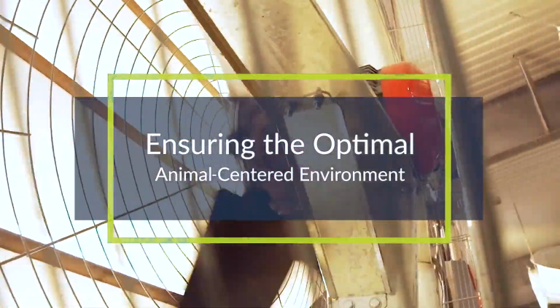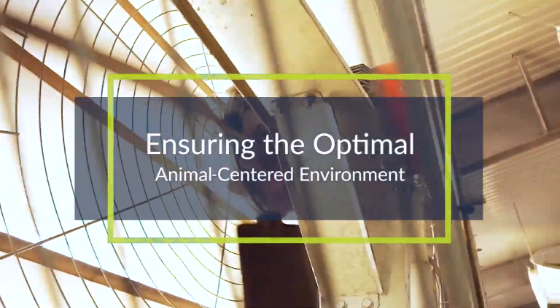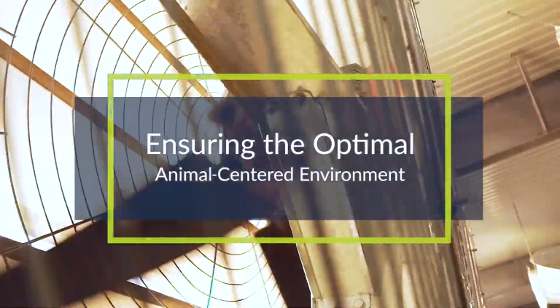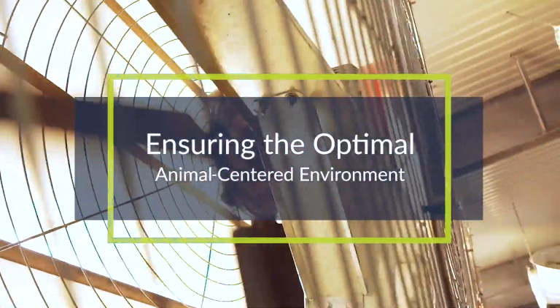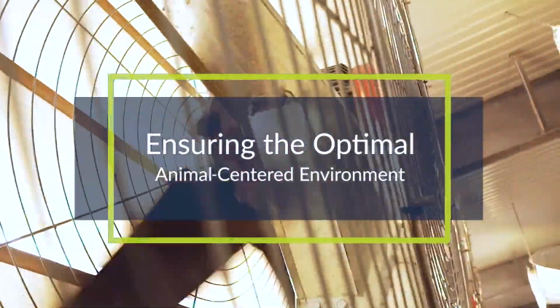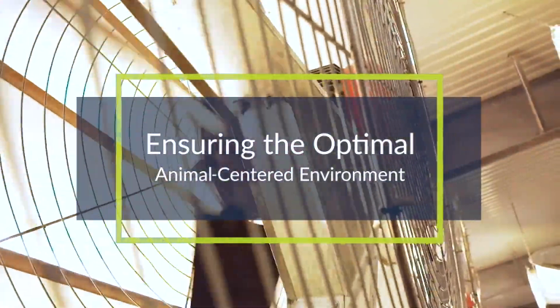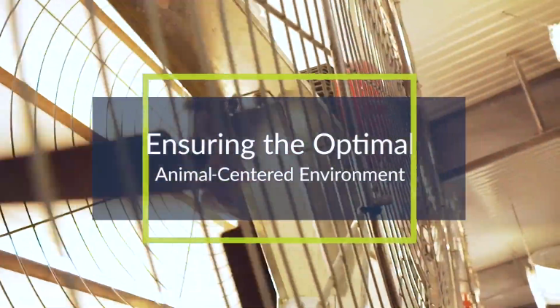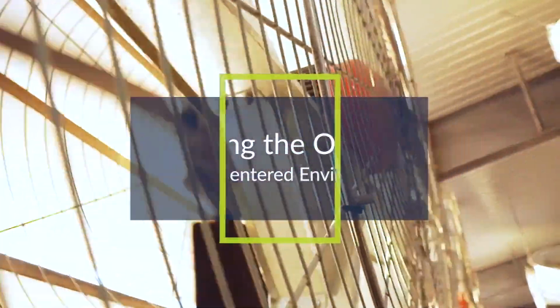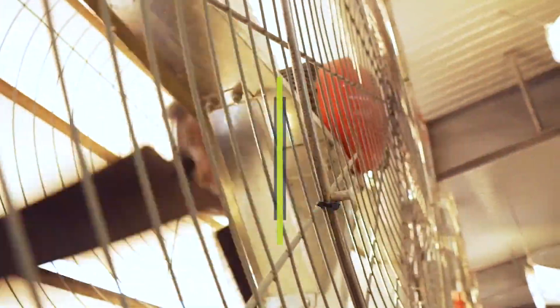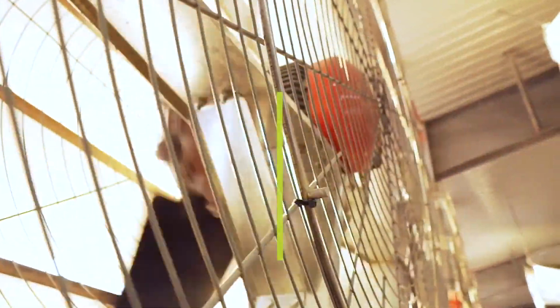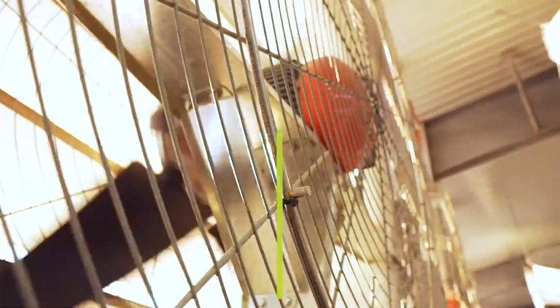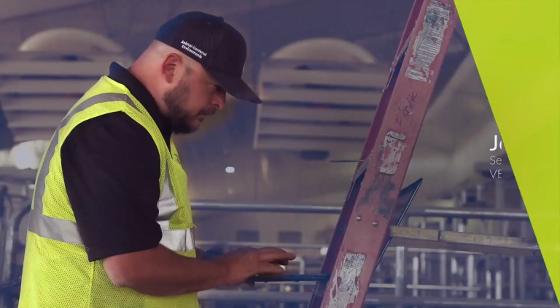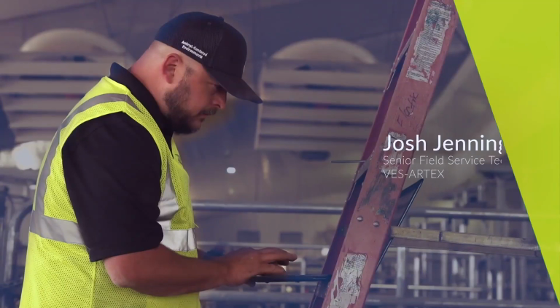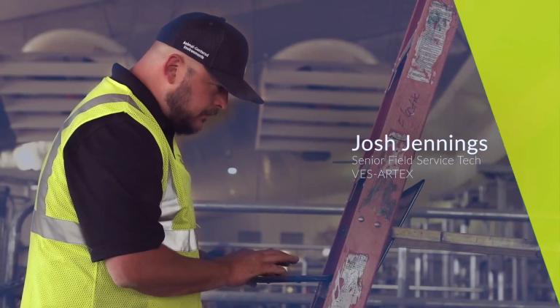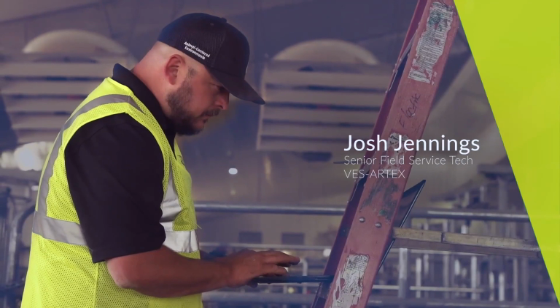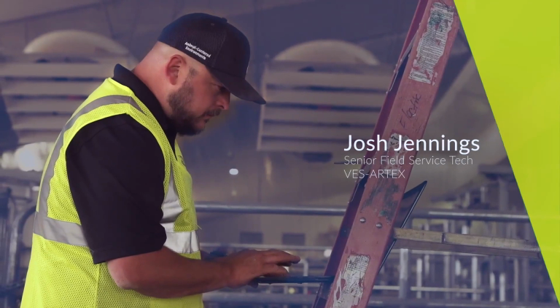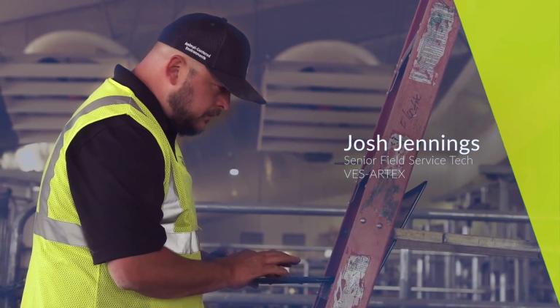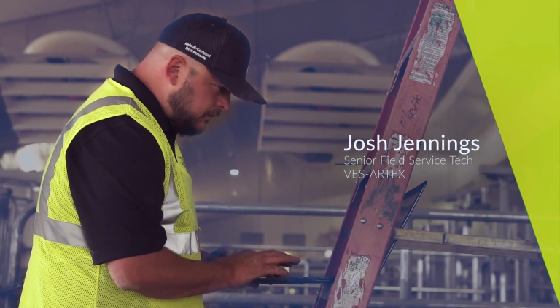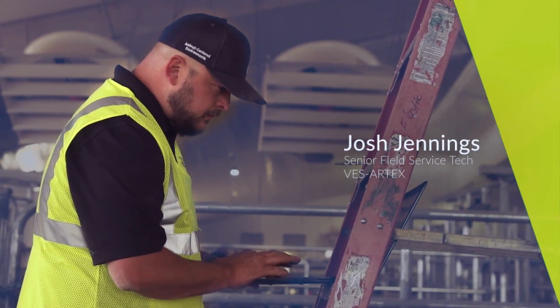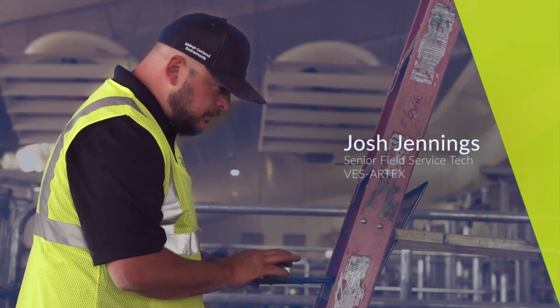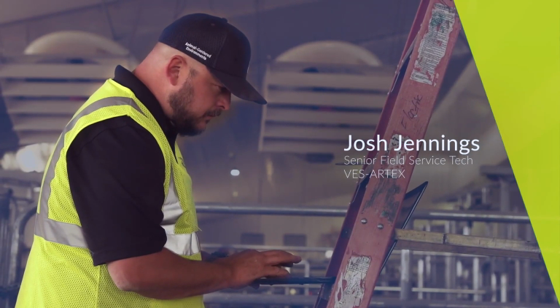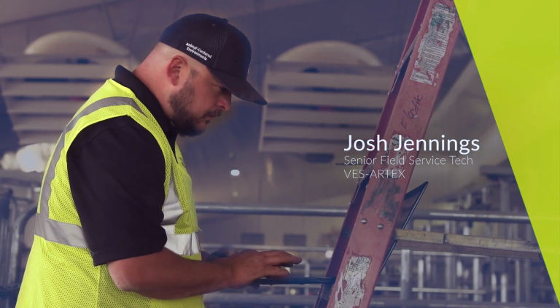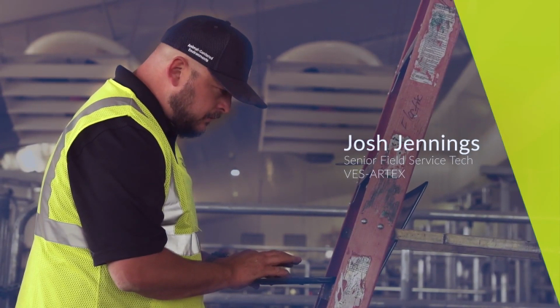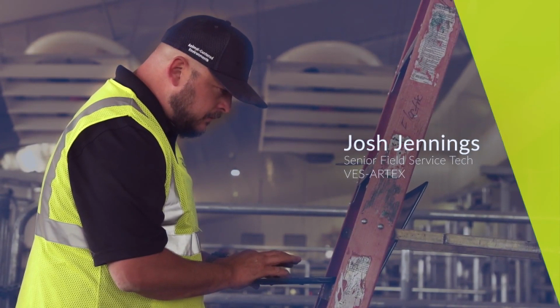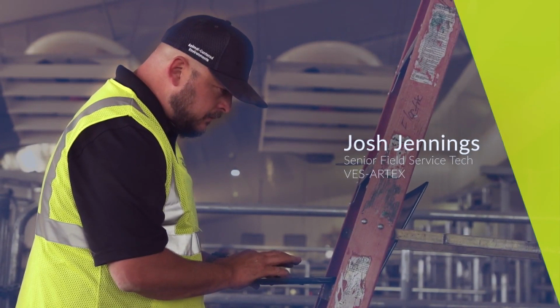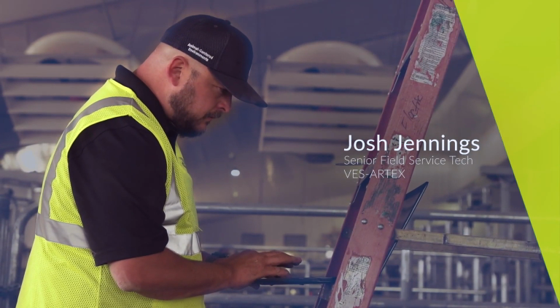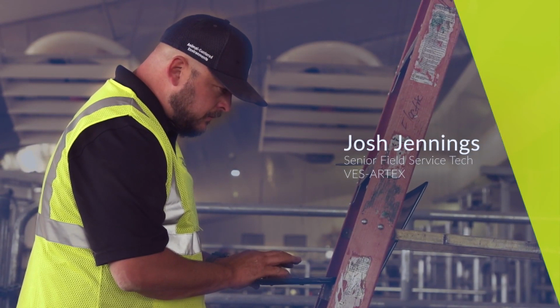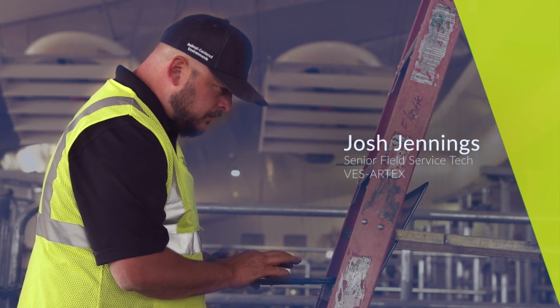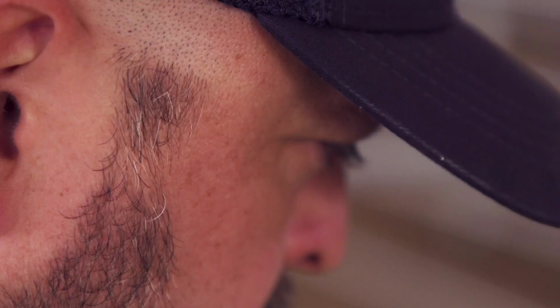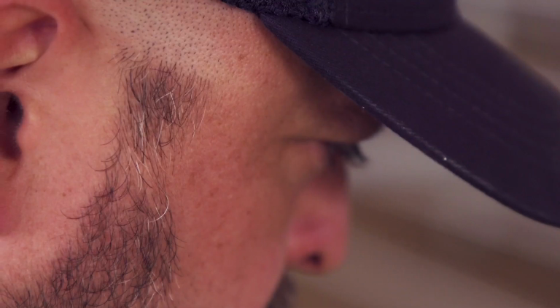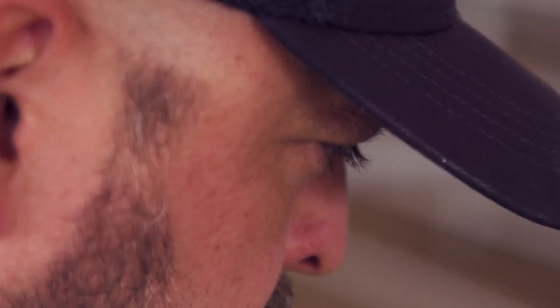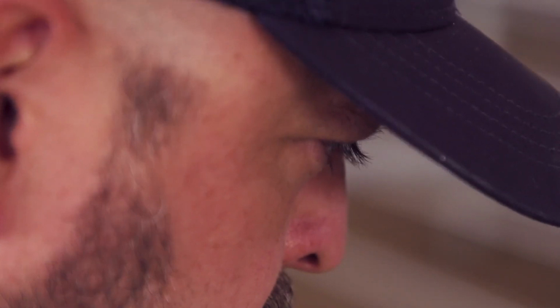We can remote in and see what exactly is going on with that fan. We can remote in and monitor it.